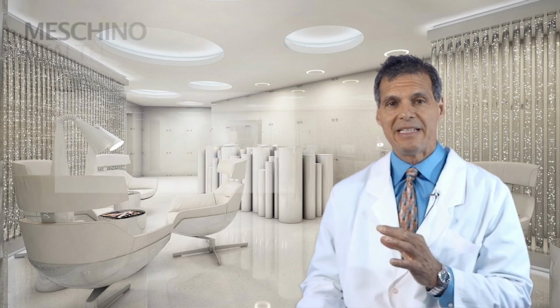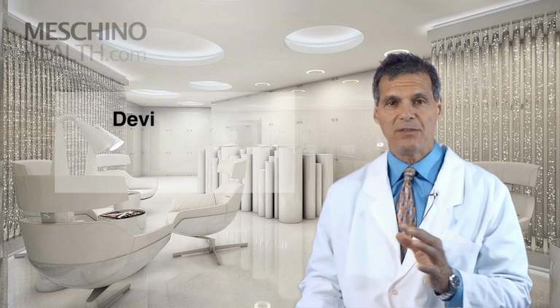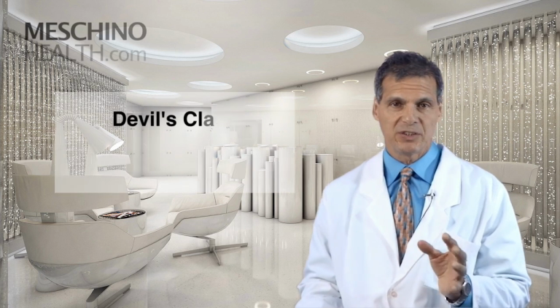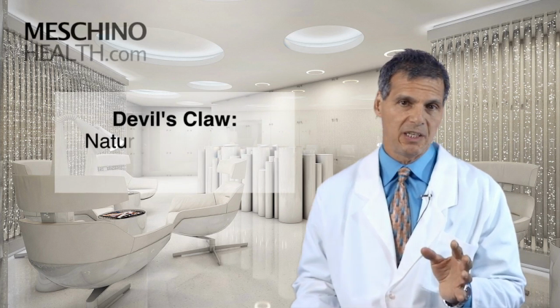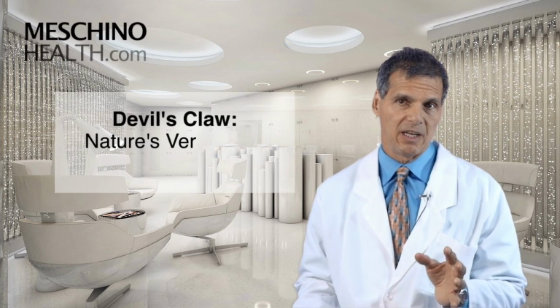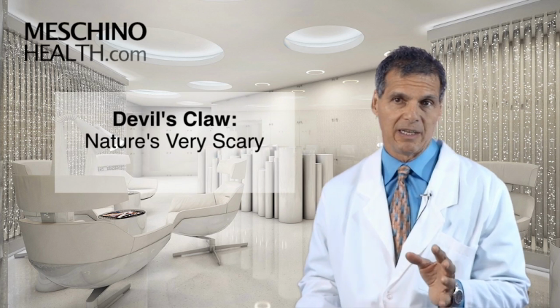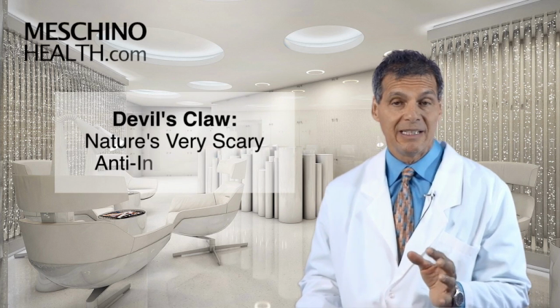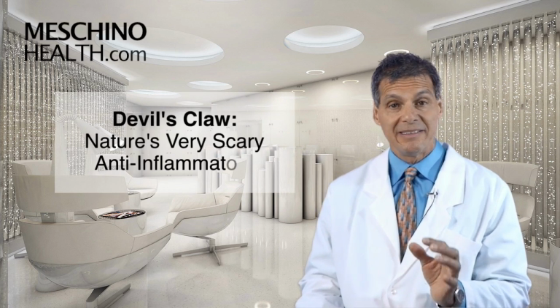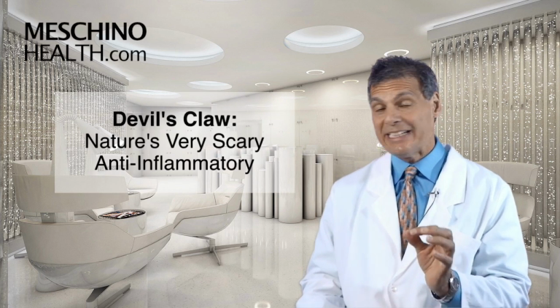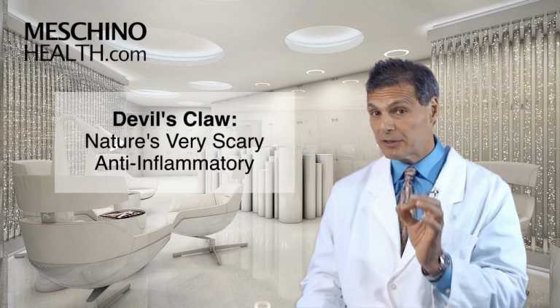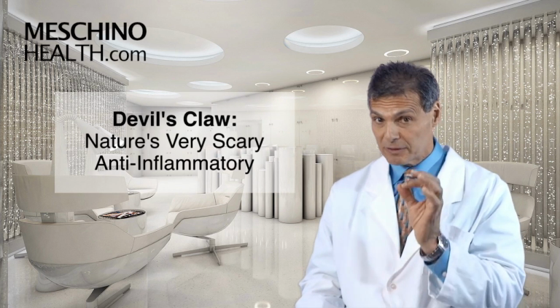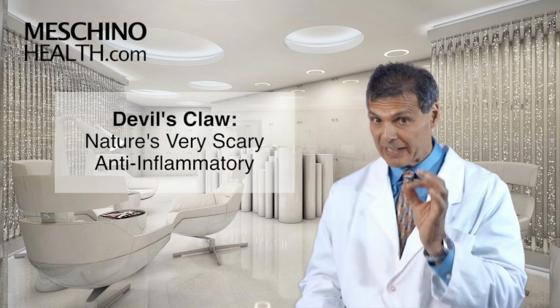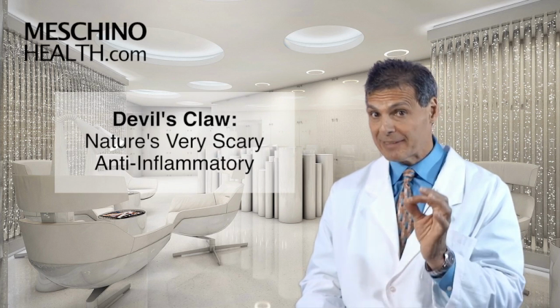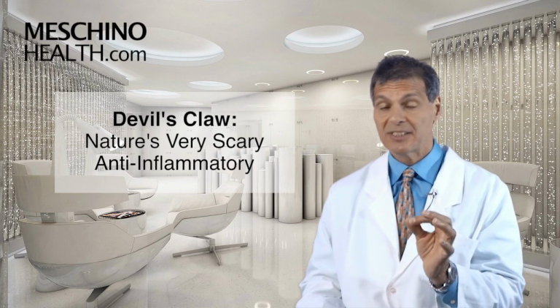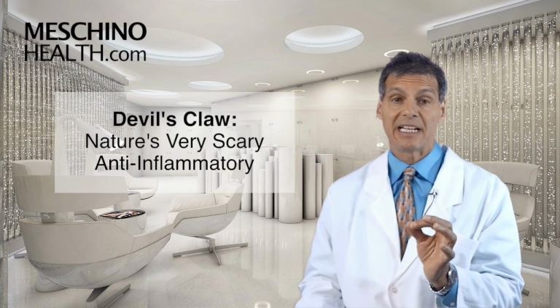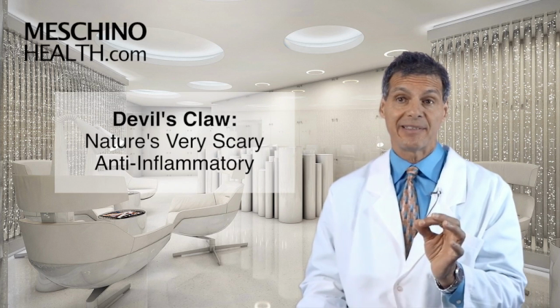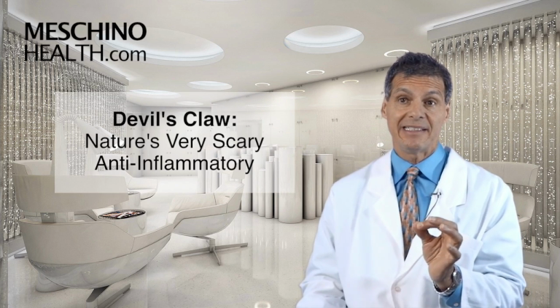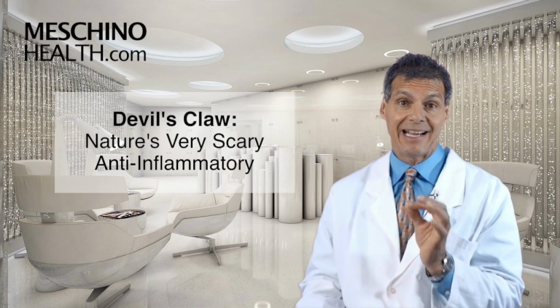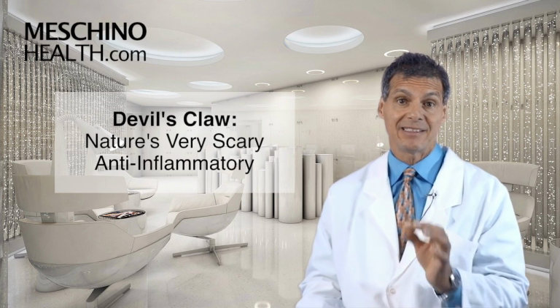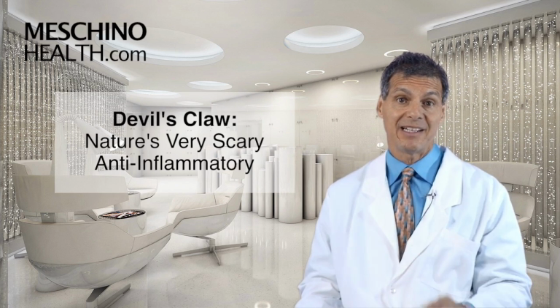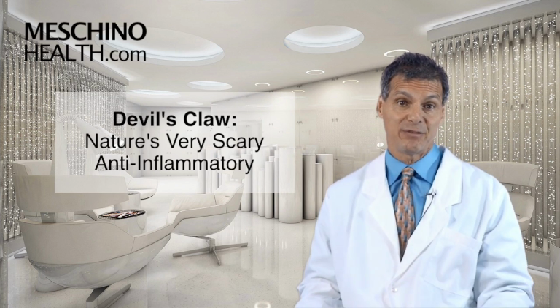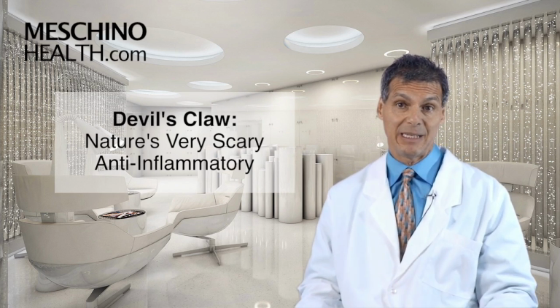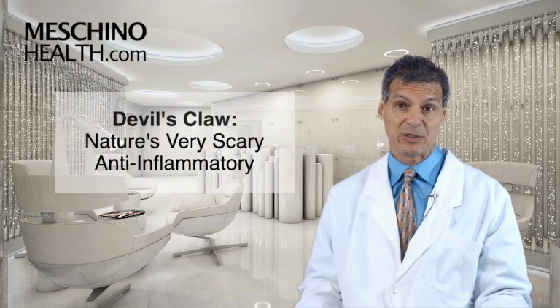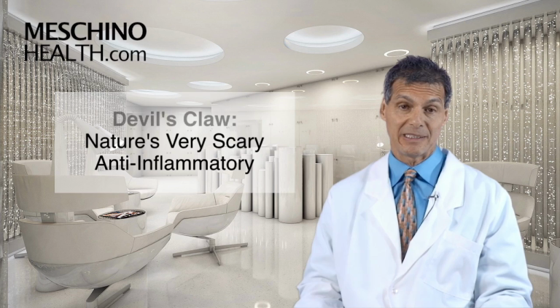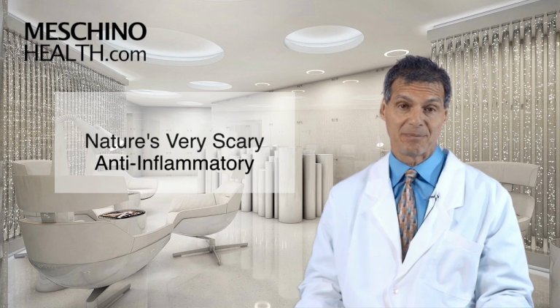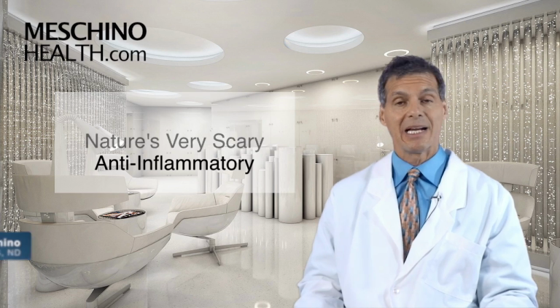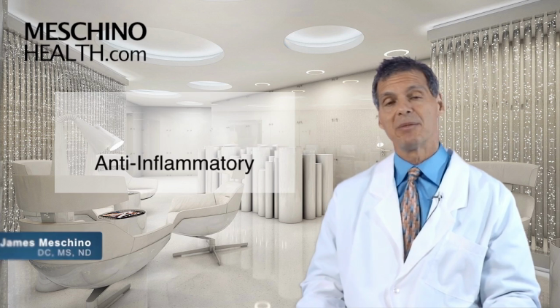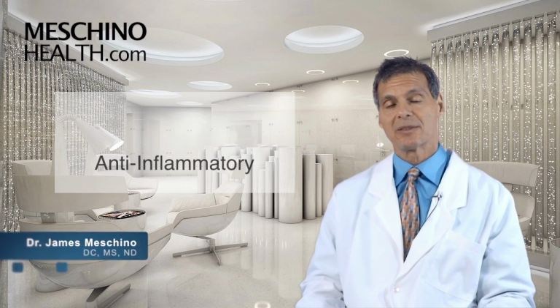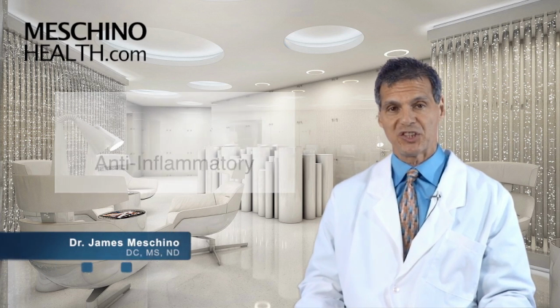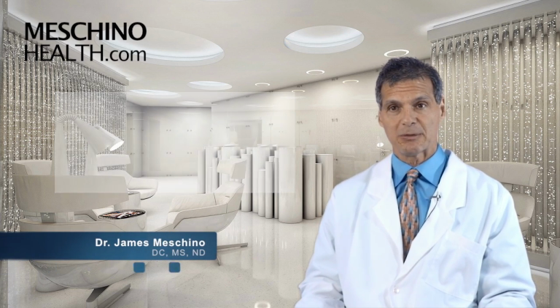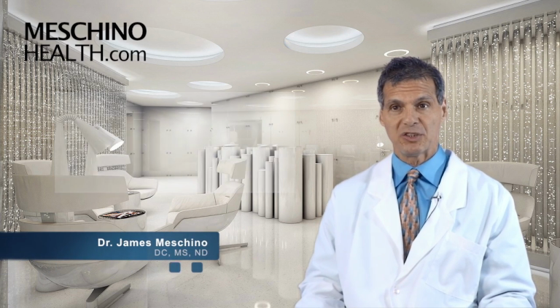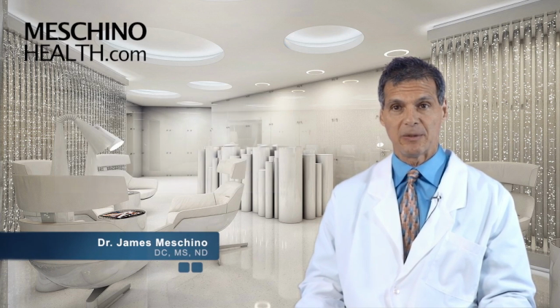Devil's Claw: nature's very scary anti-inflammatory. Hi, I'm Dr. James Machino.